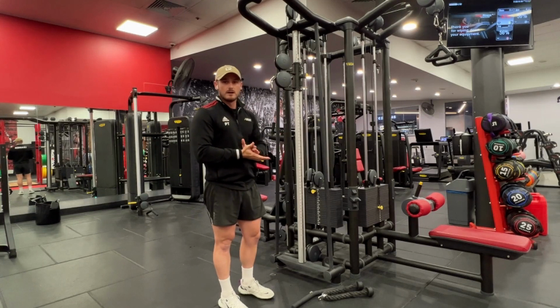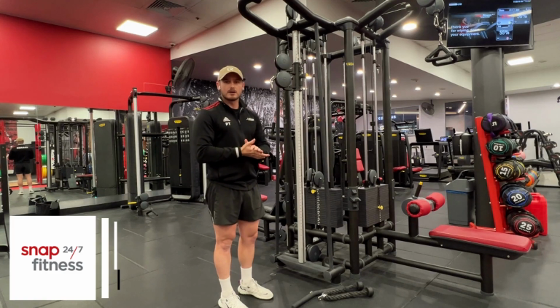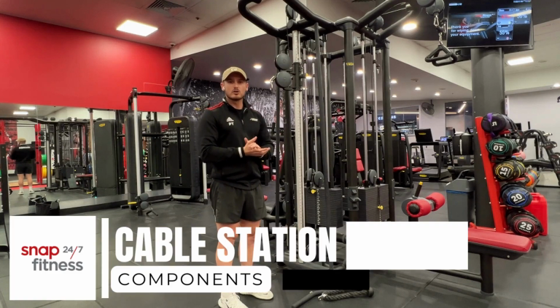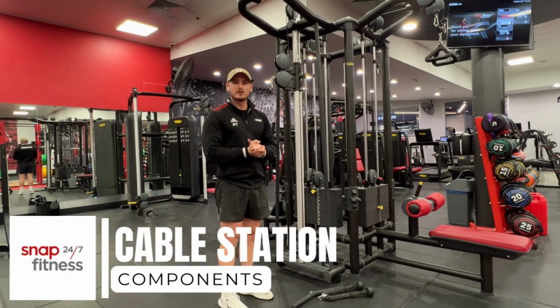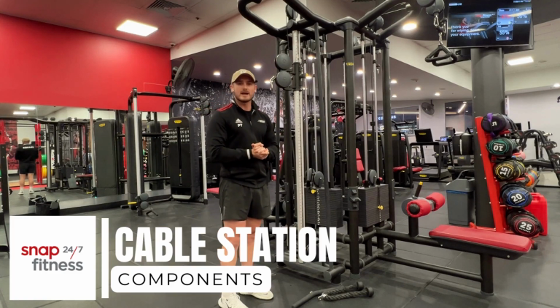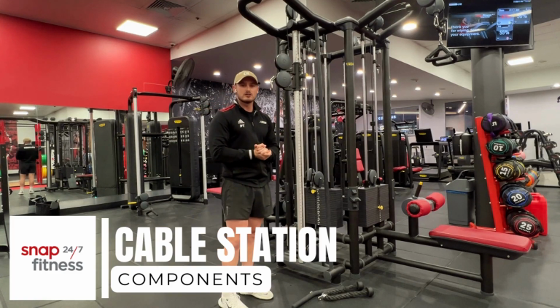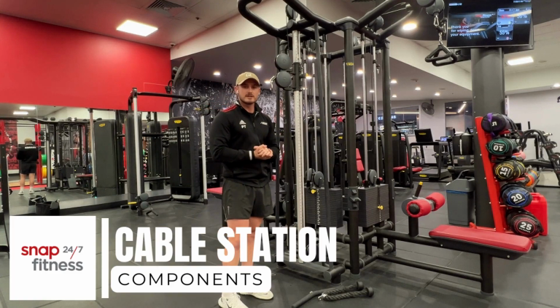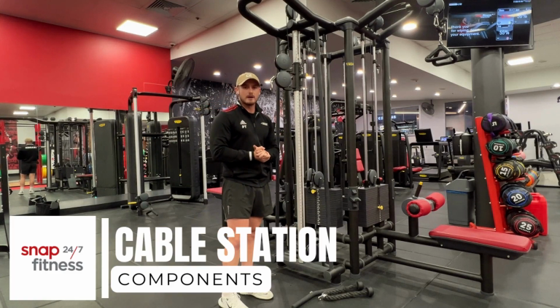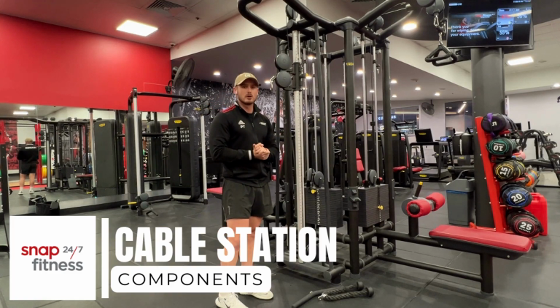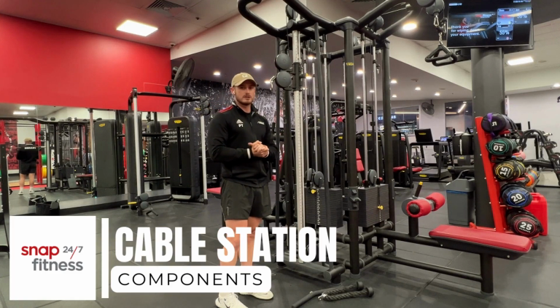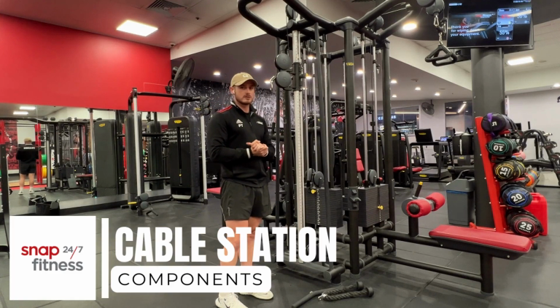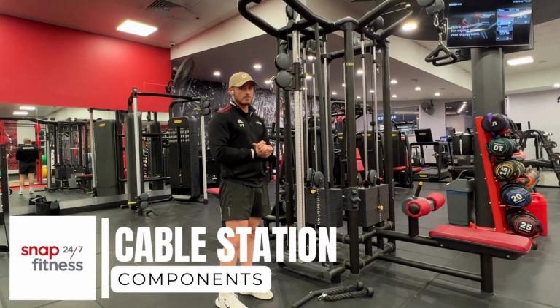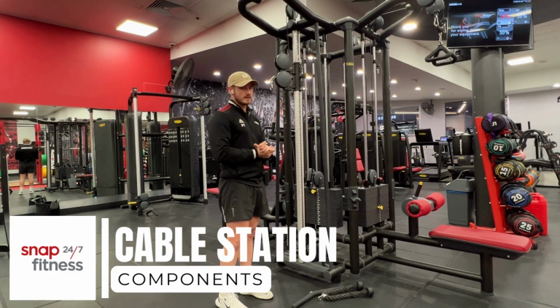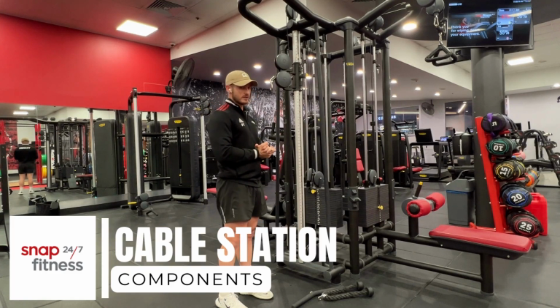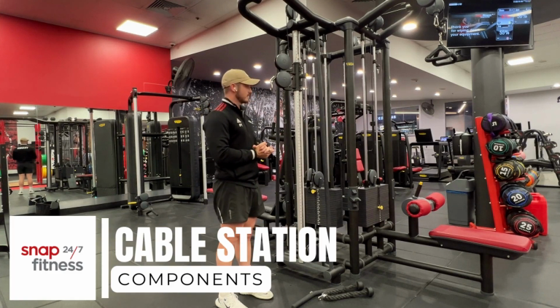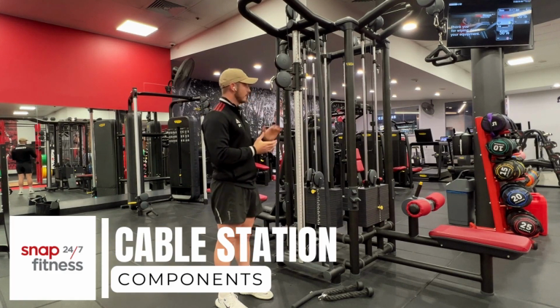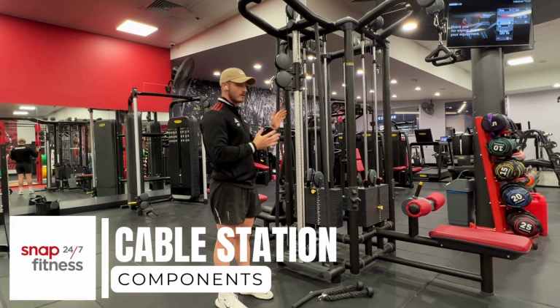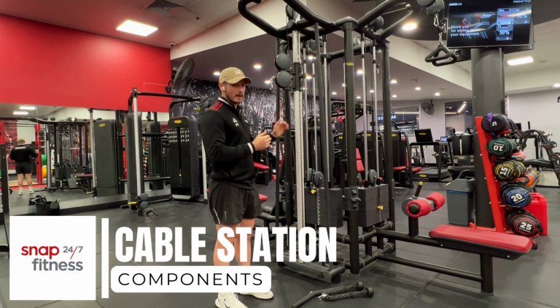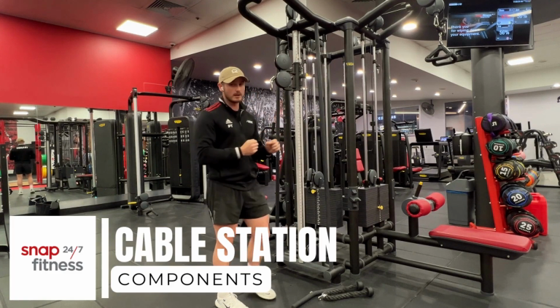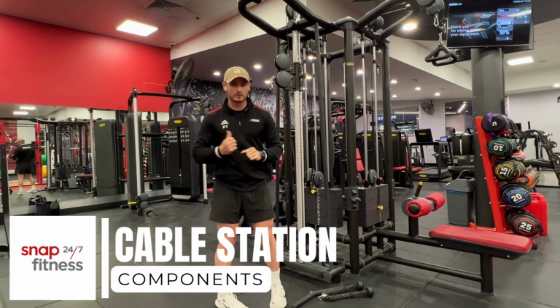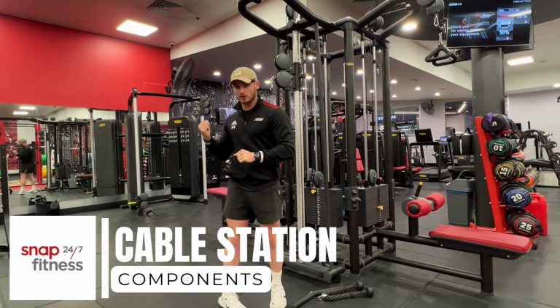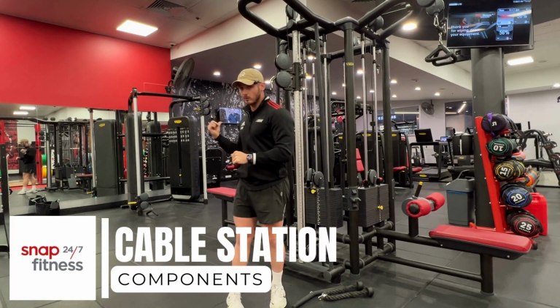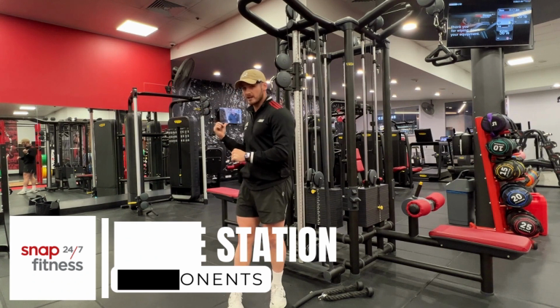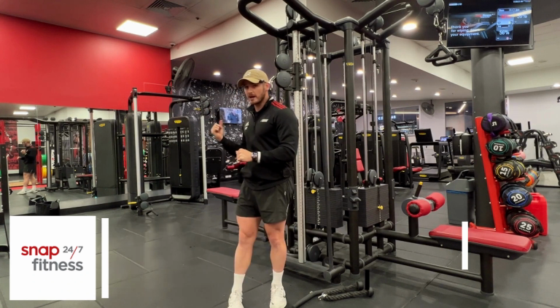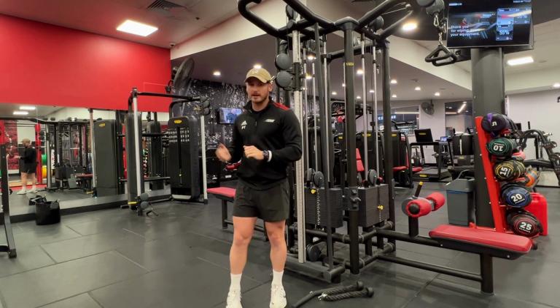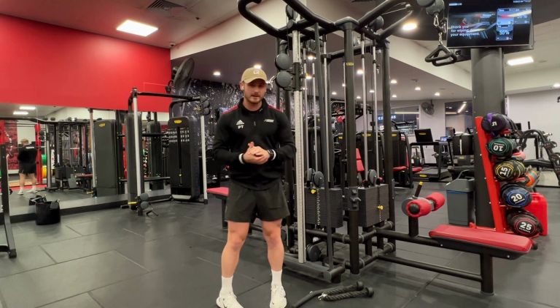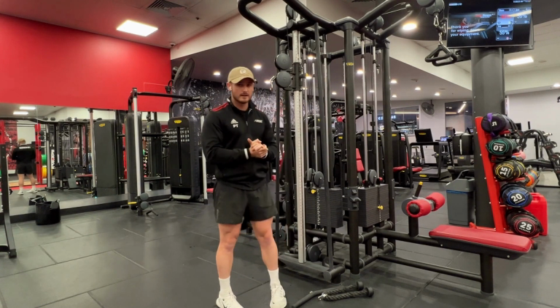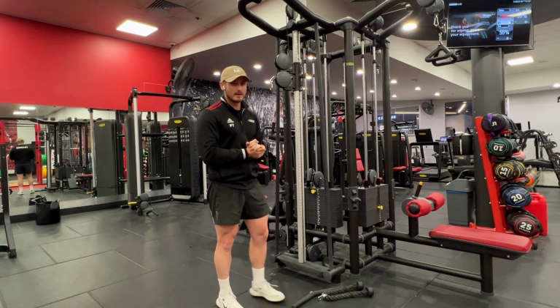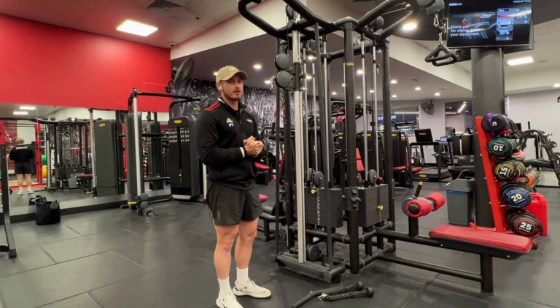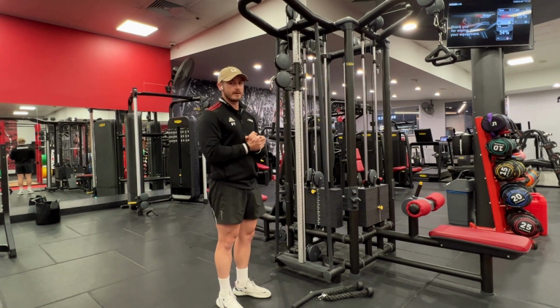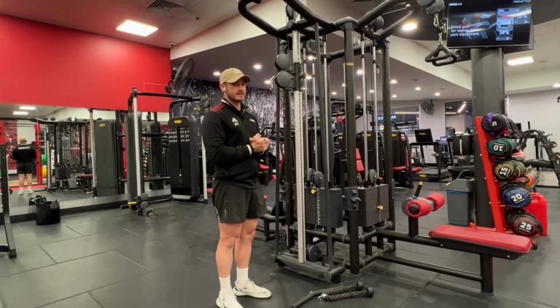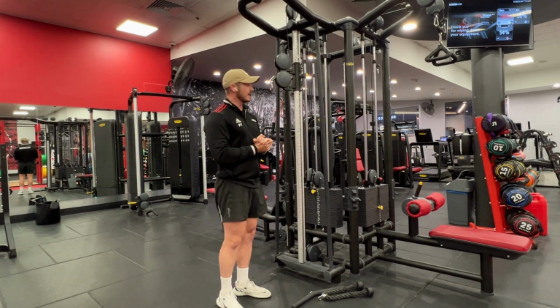We're going to talk through how to use our multi-use cable stations. We've got one here and we've also got one in the background there — they're both very similar.